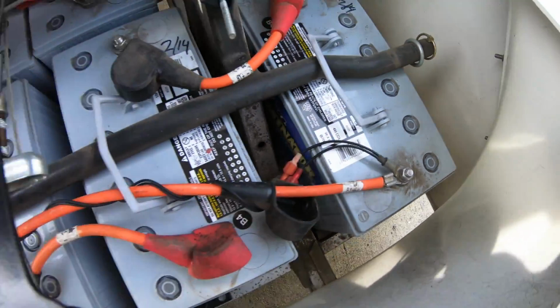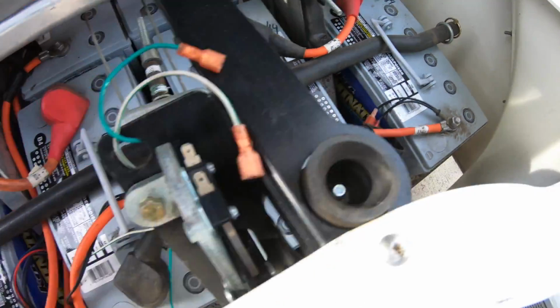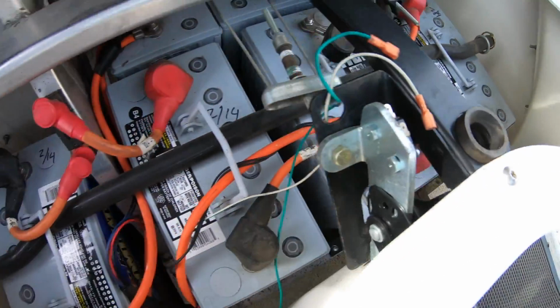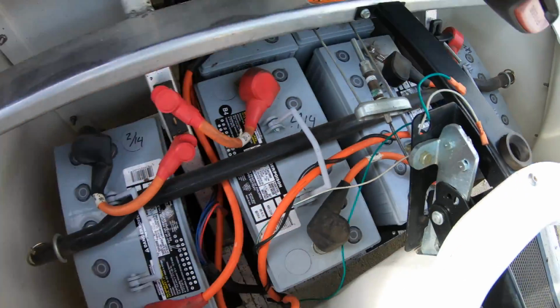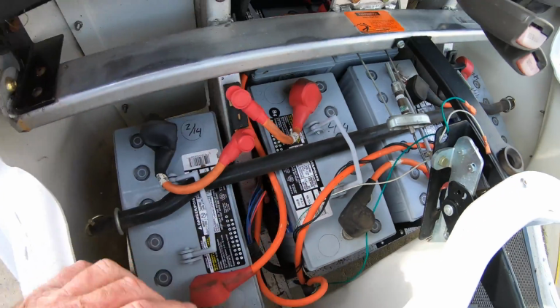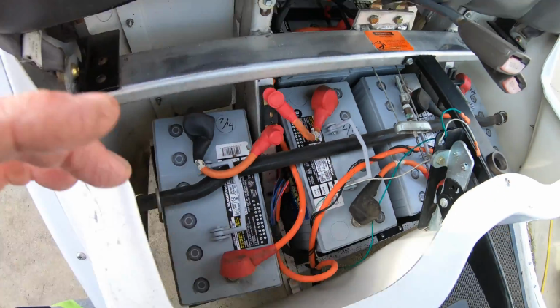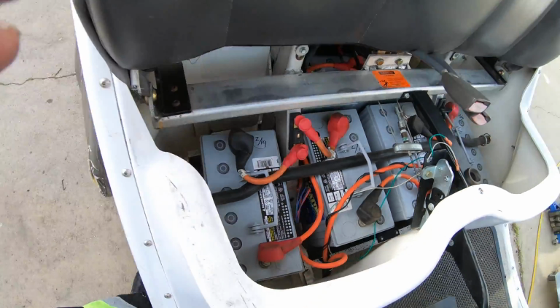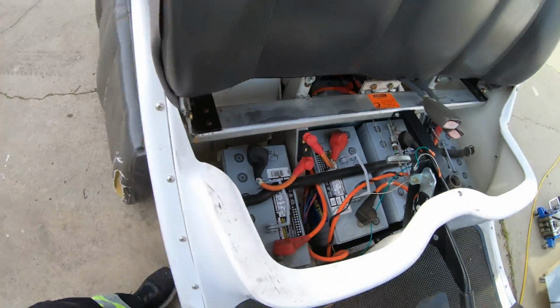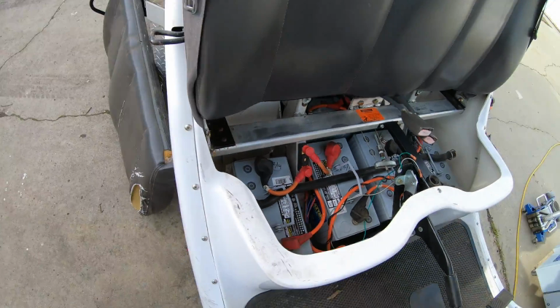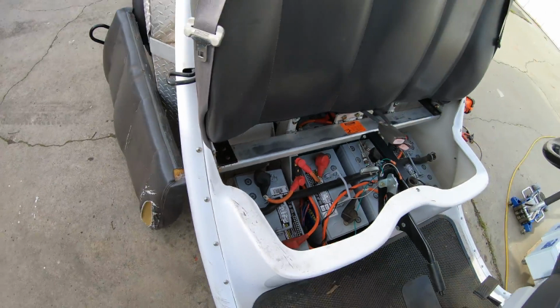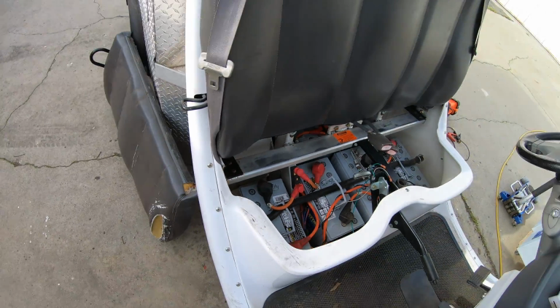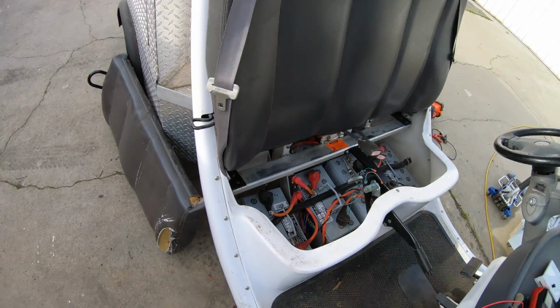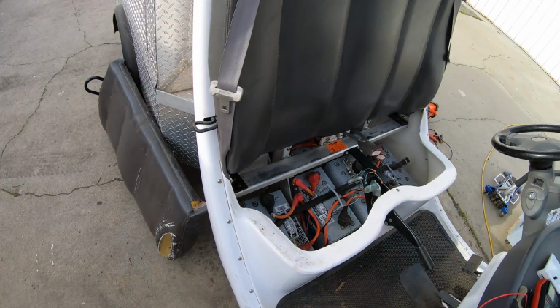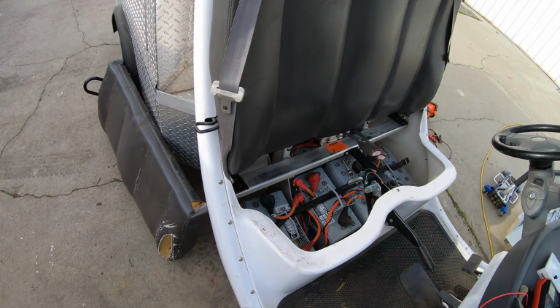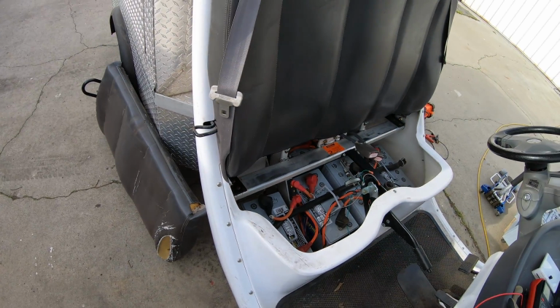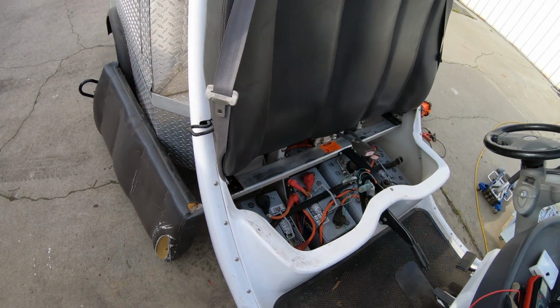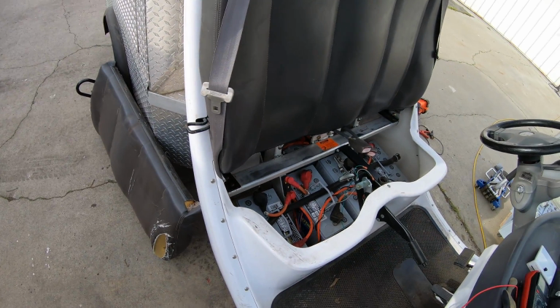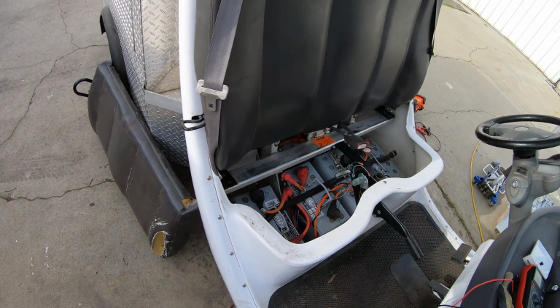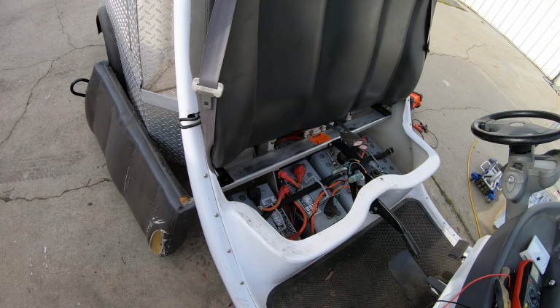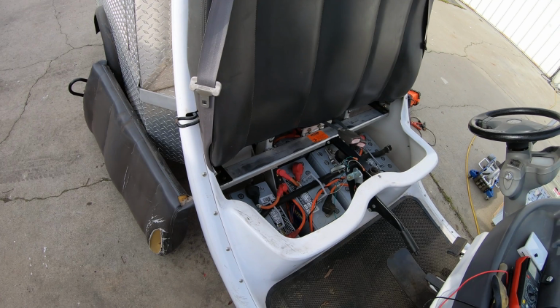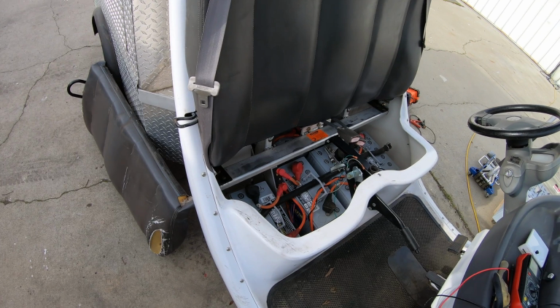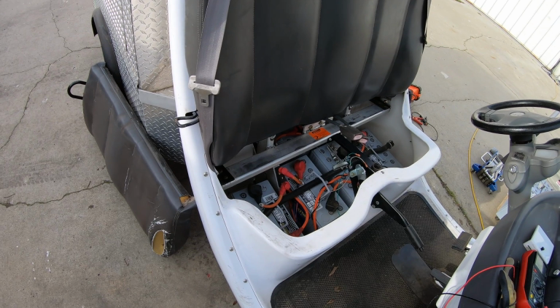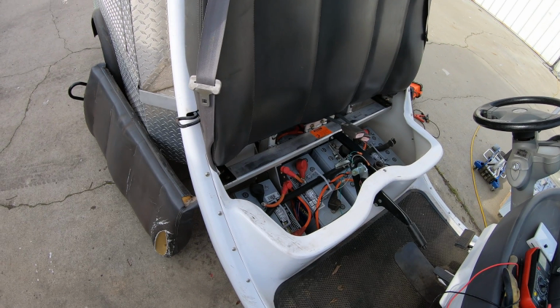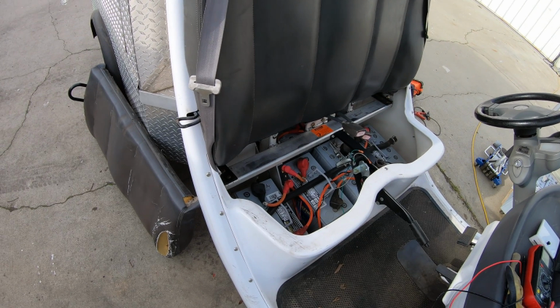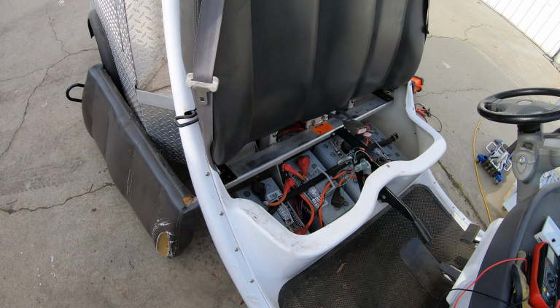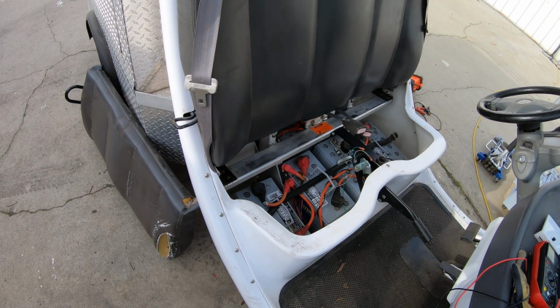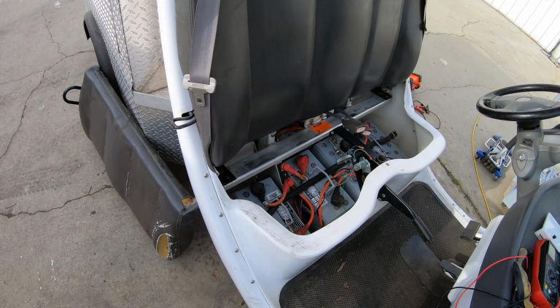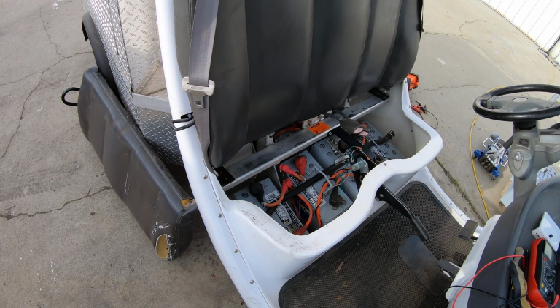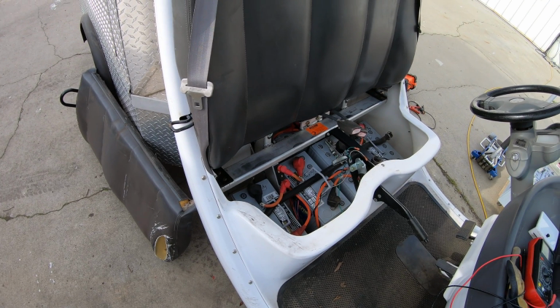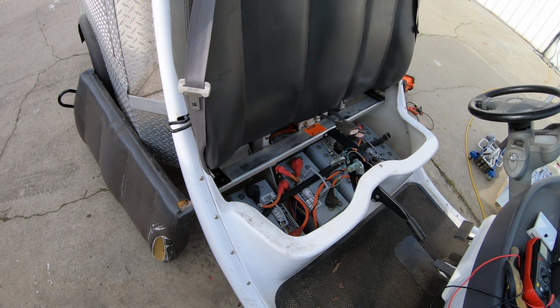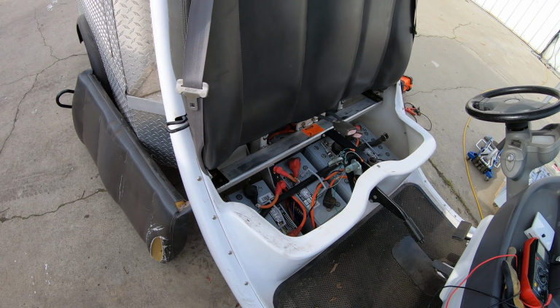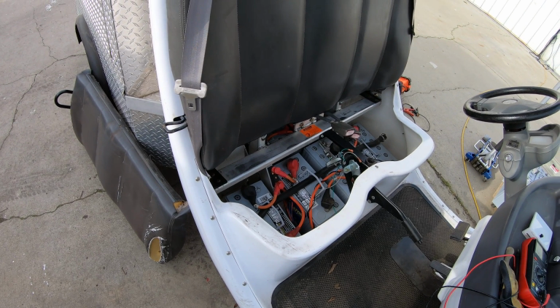That is the layout for the 06 GEM truck. Good luck with it.